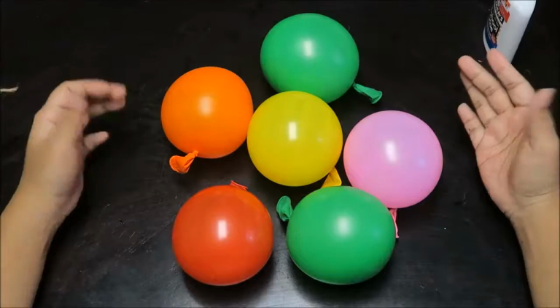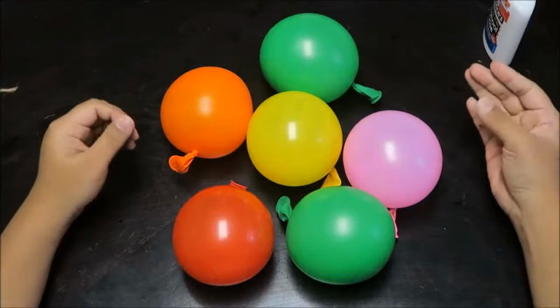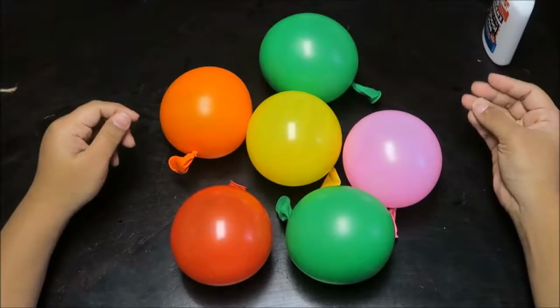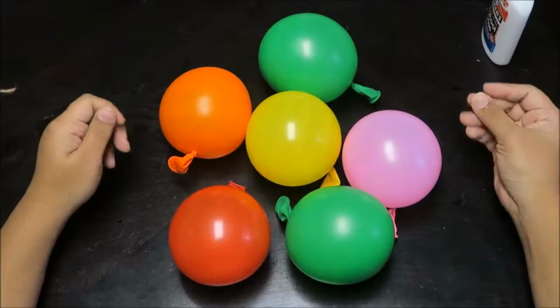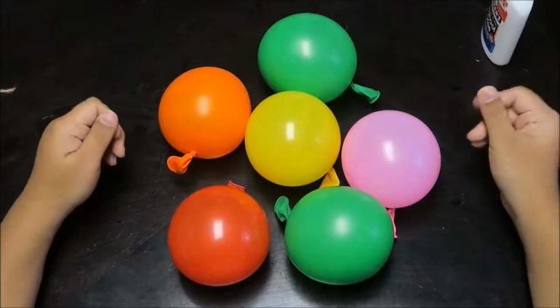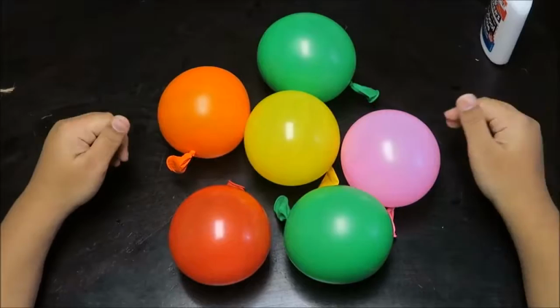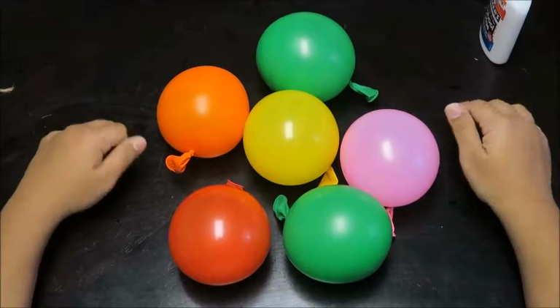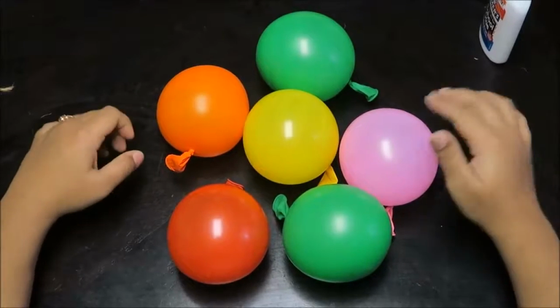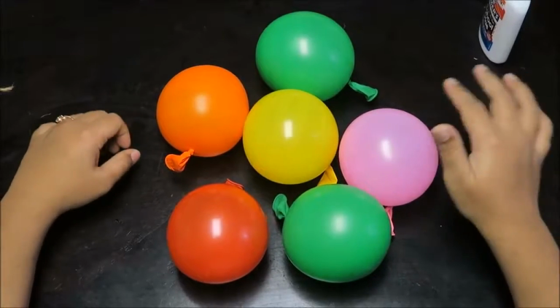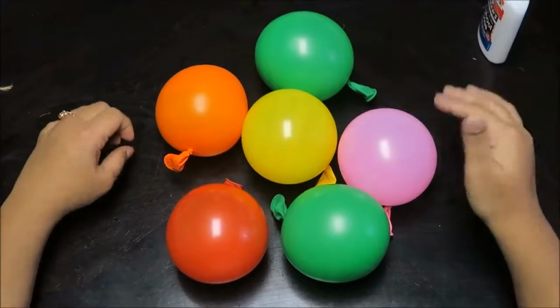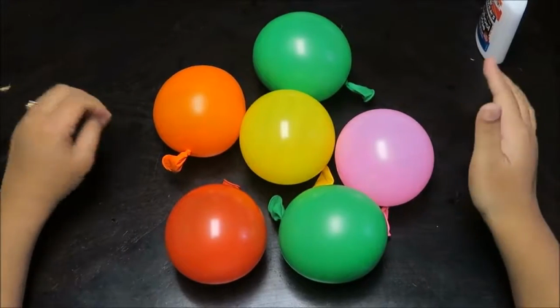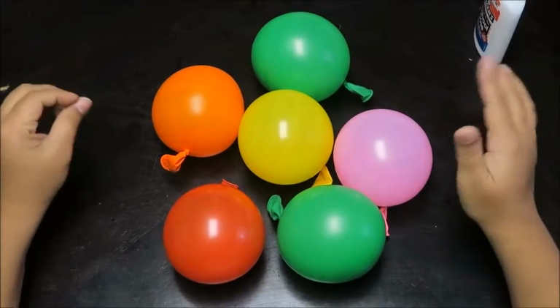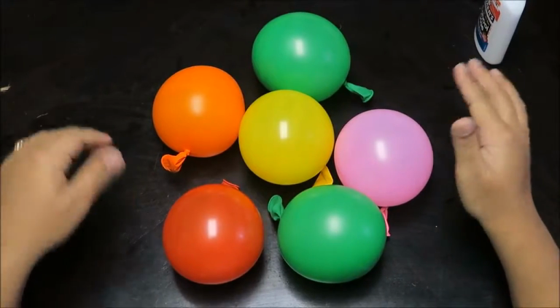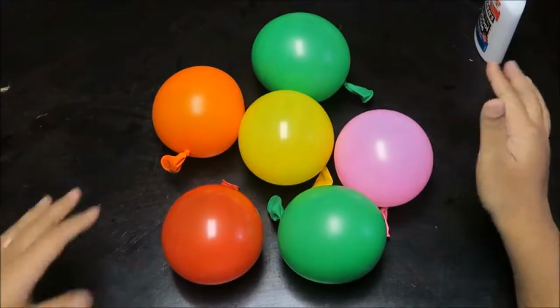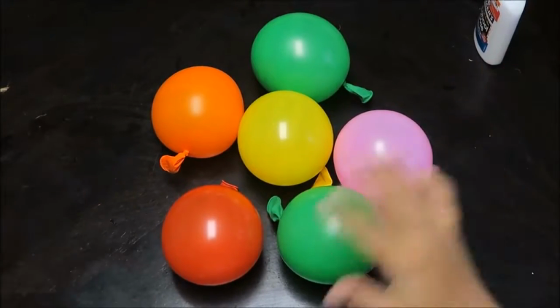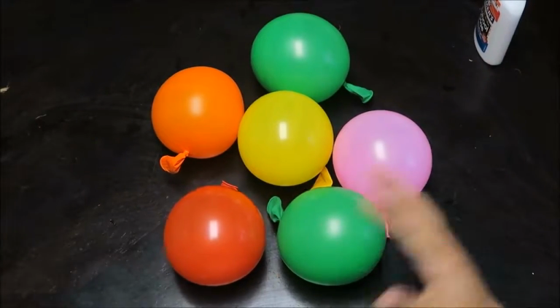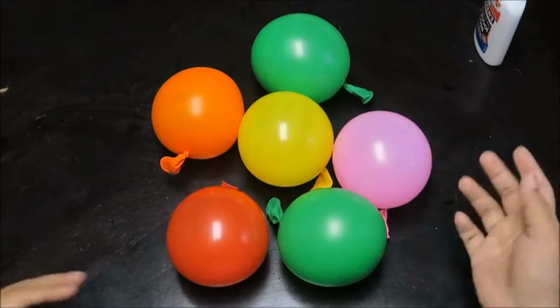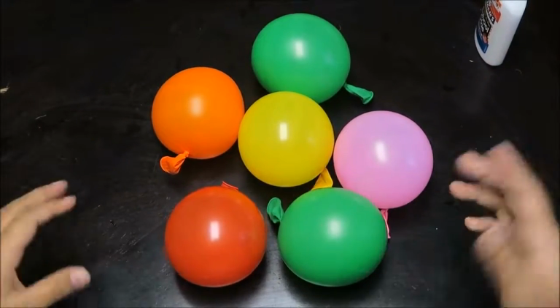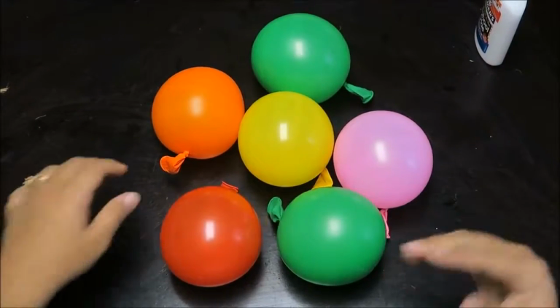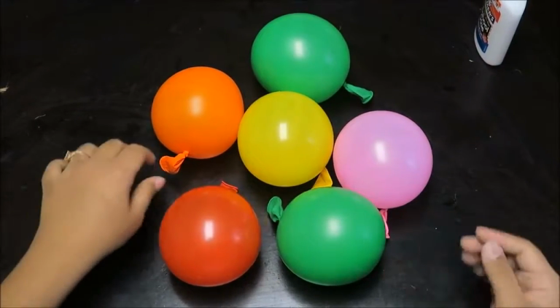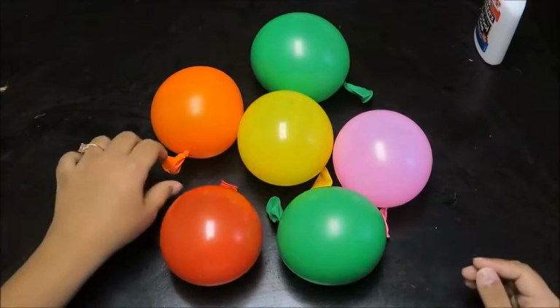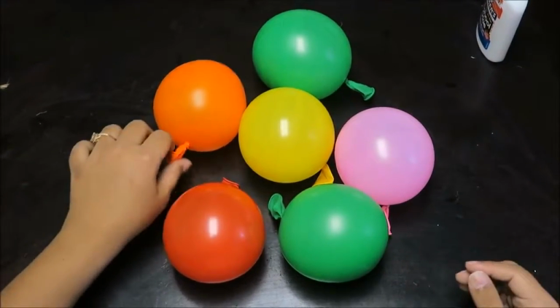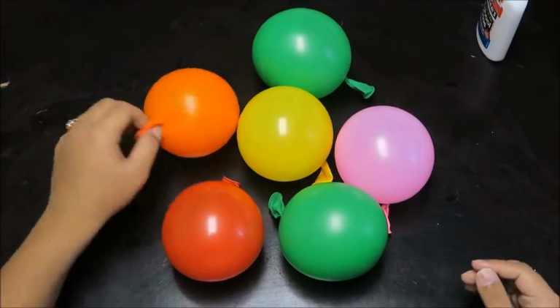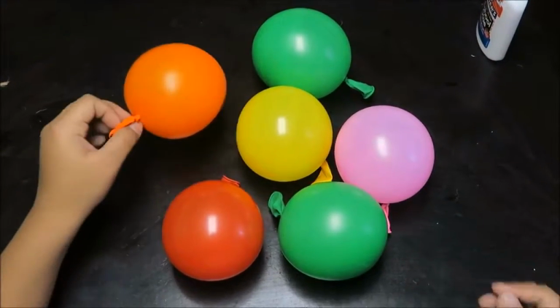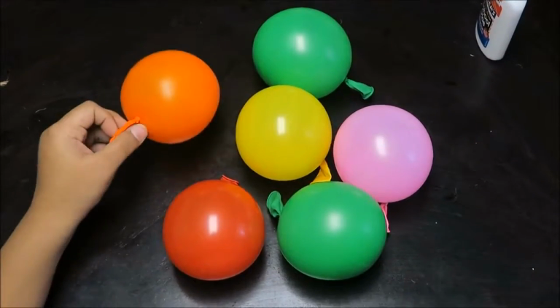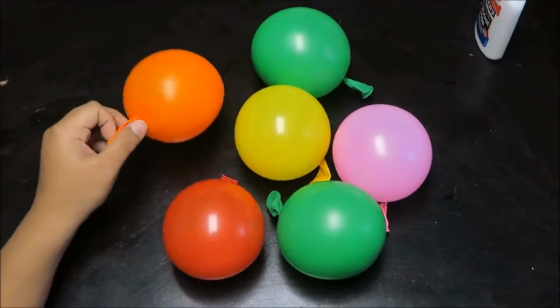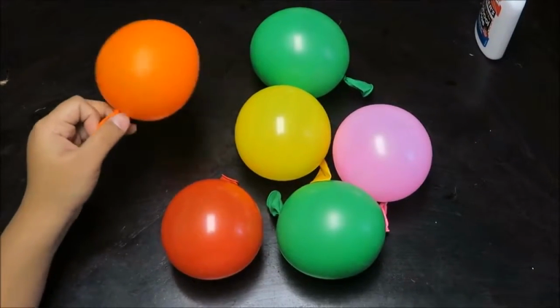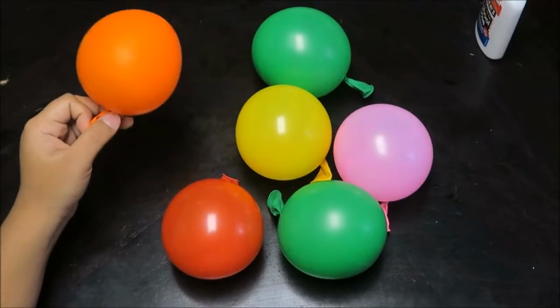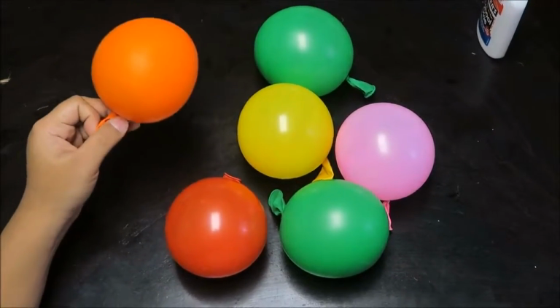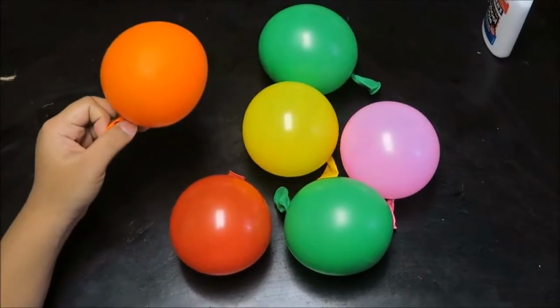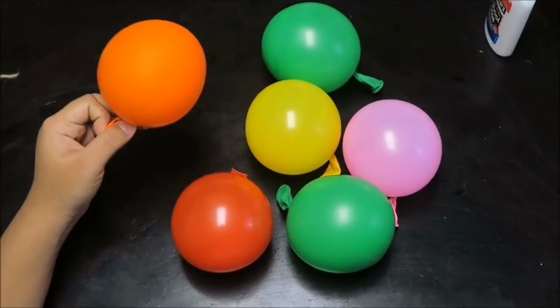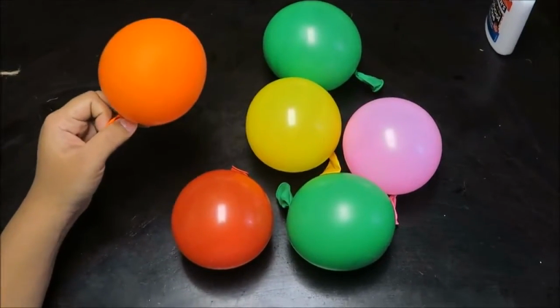Blow up as many balloons as you need. This will depend on how many ornaments you wish to make.